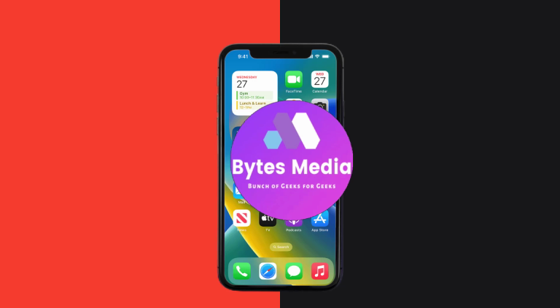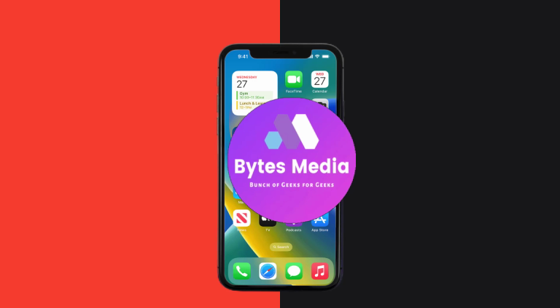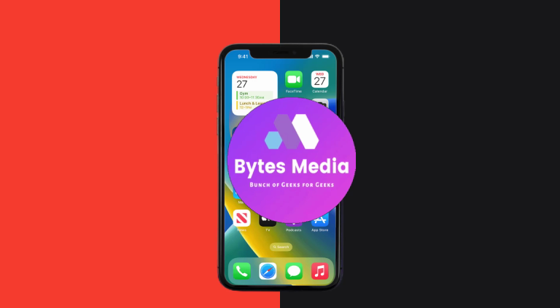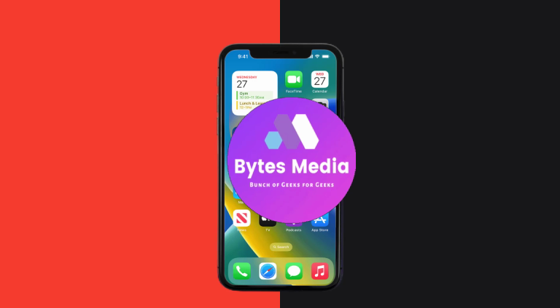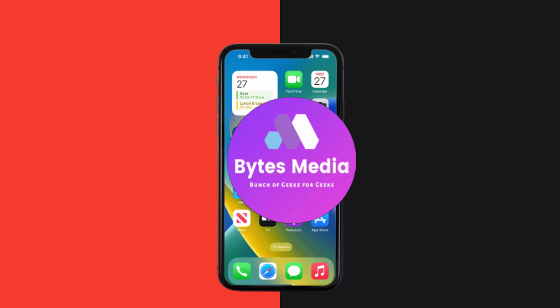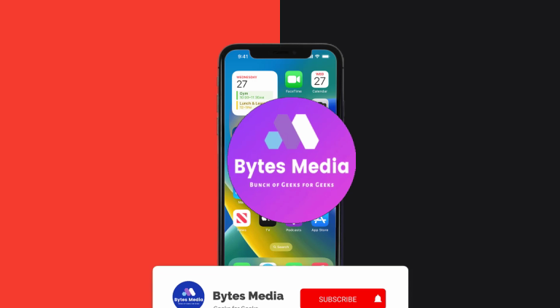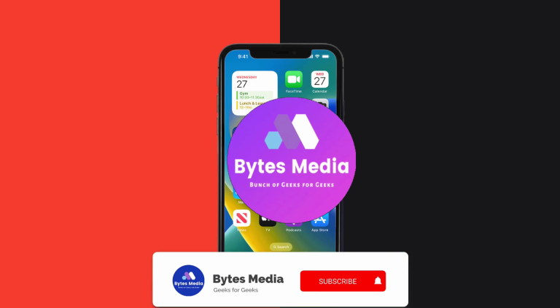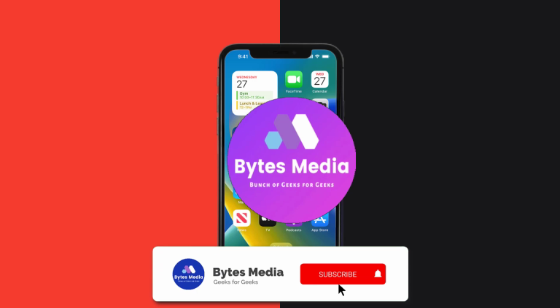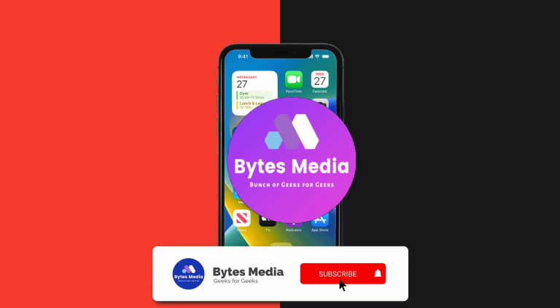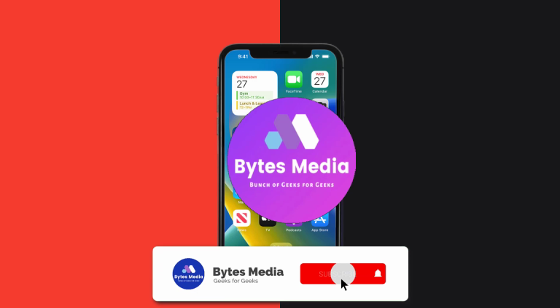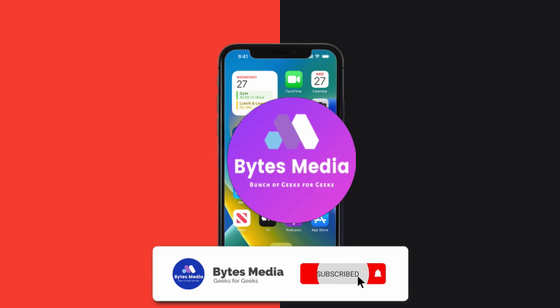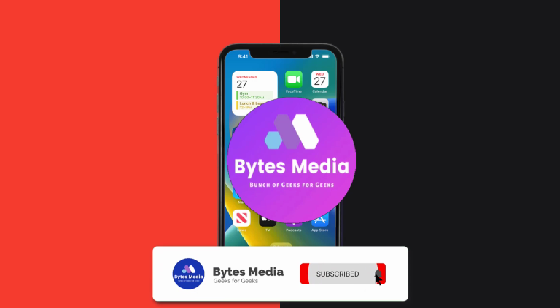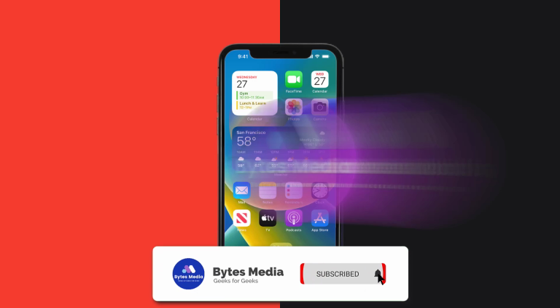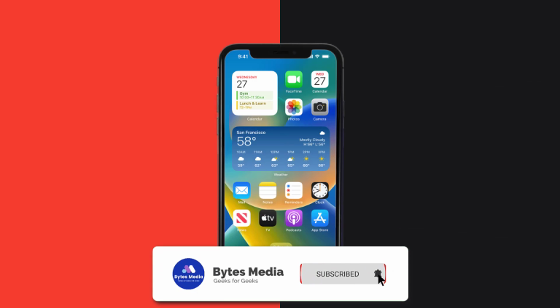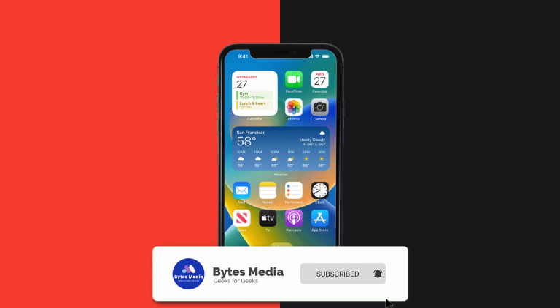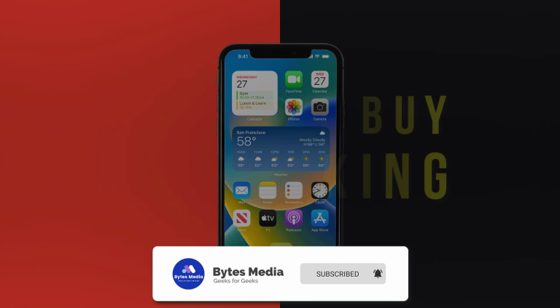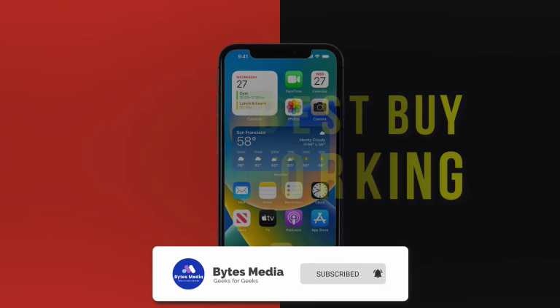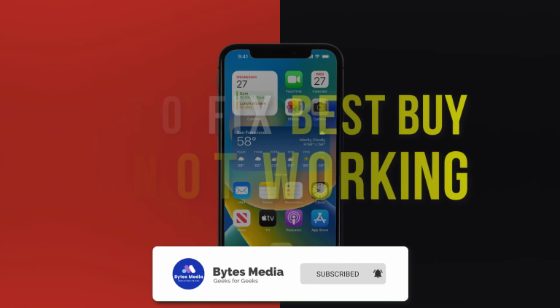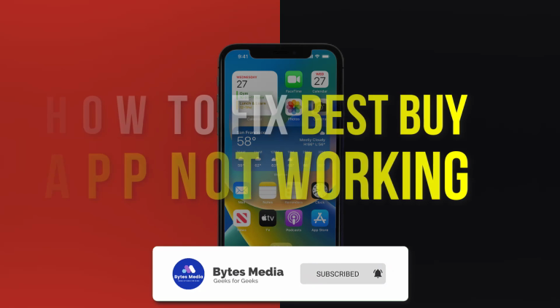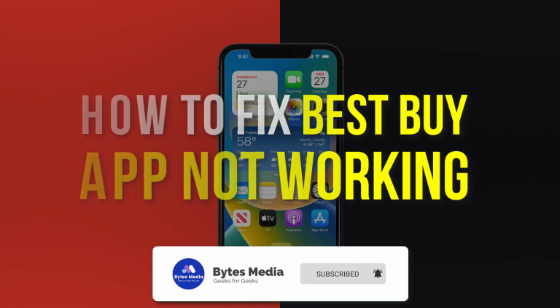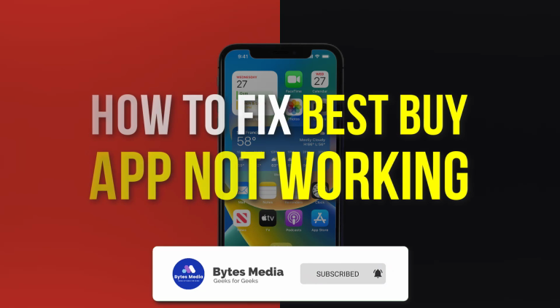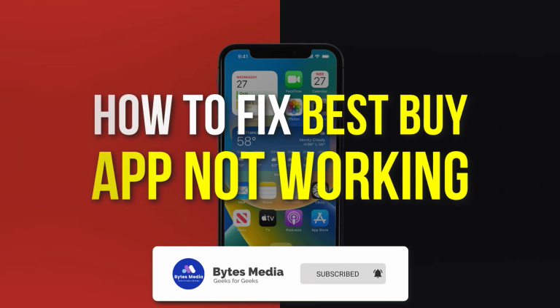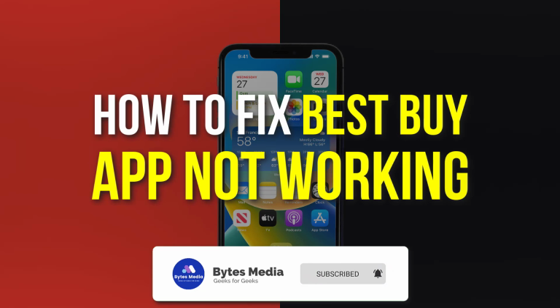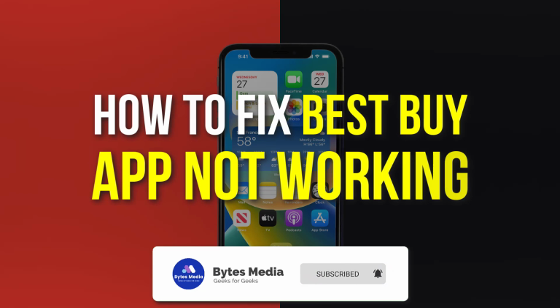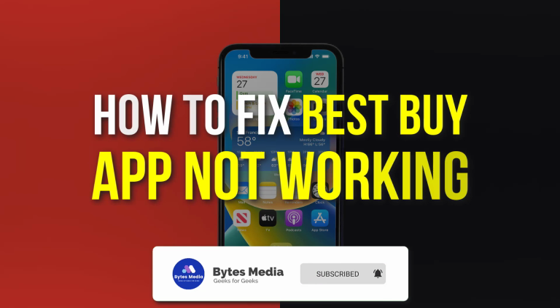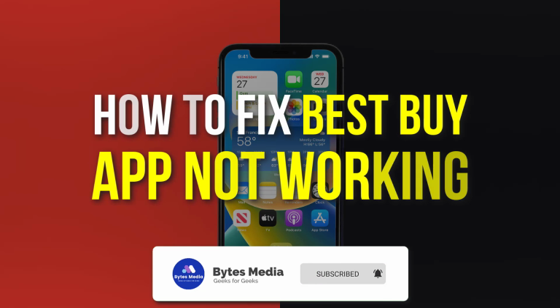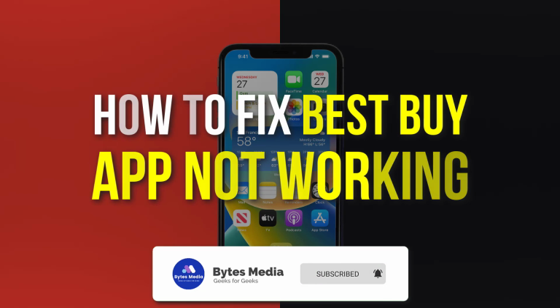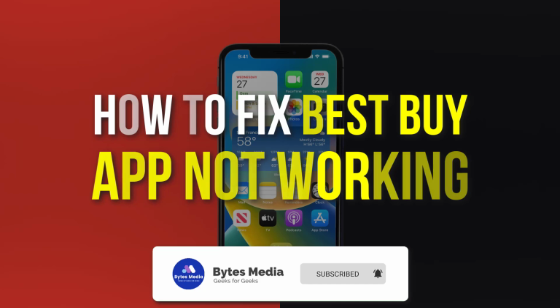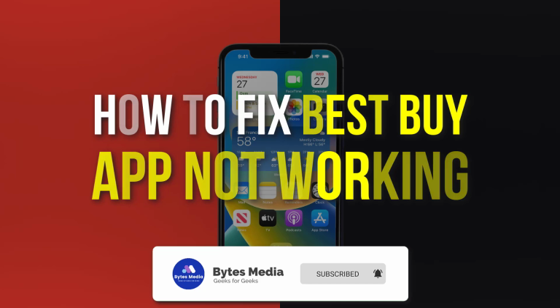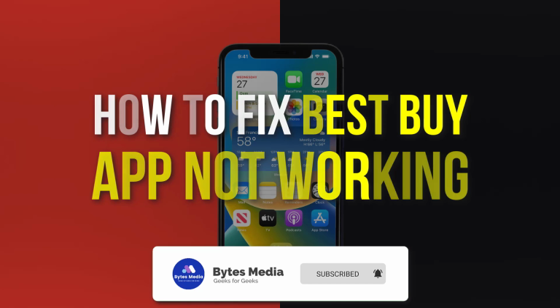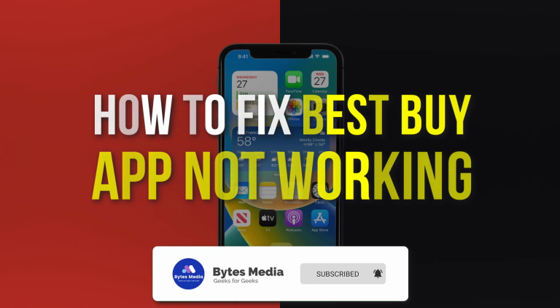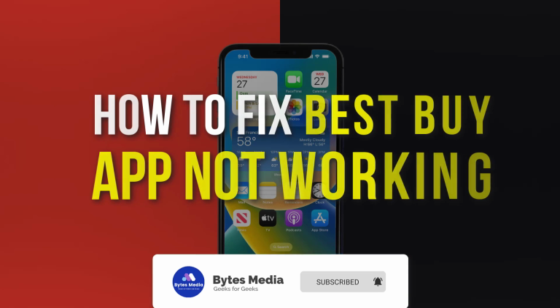Hey guys, I'm Anna and today I'm going to show you how to fix the Best Buy mobile app not working.